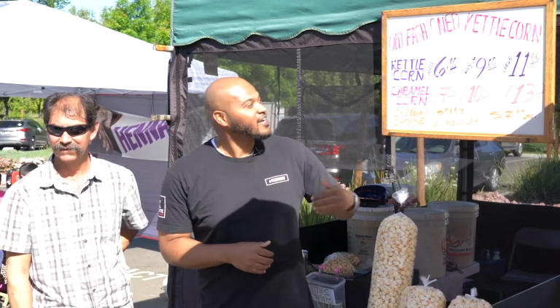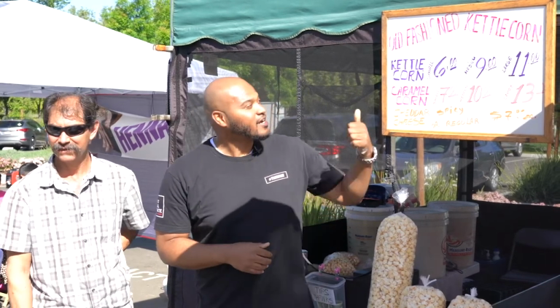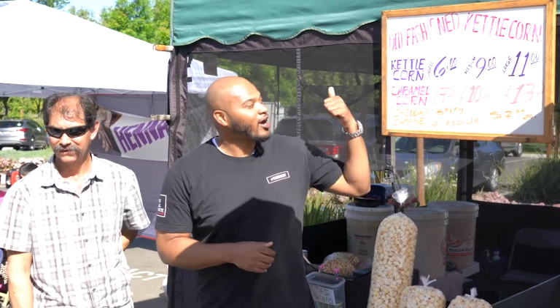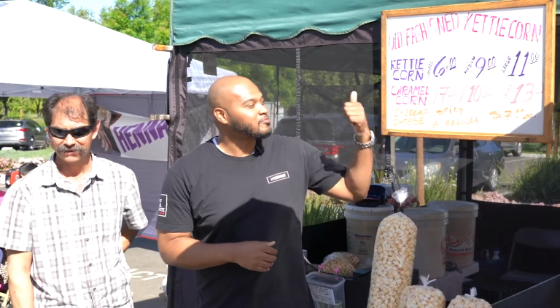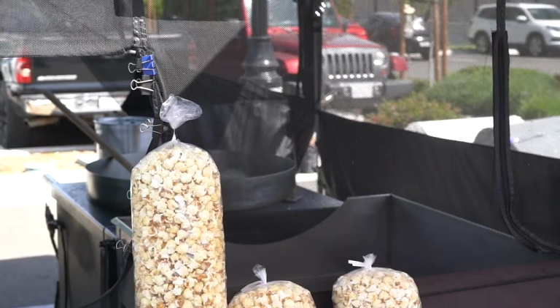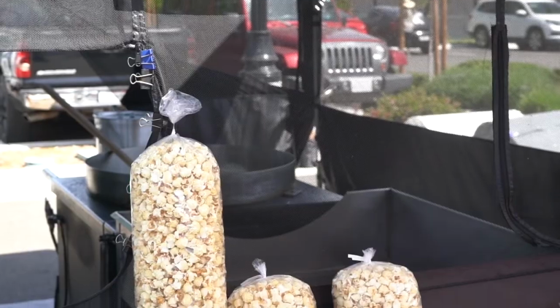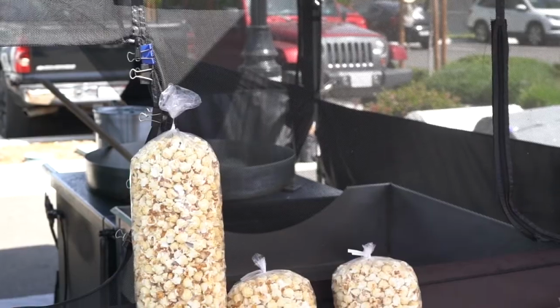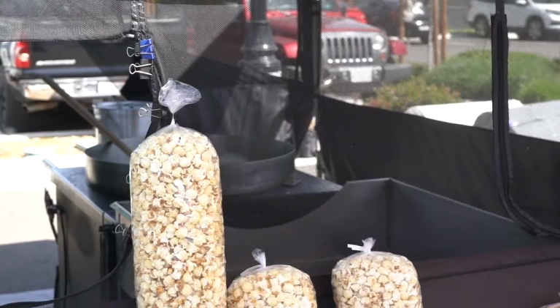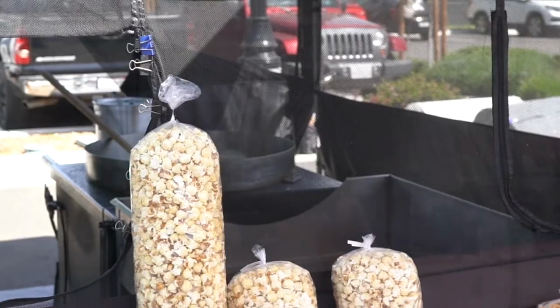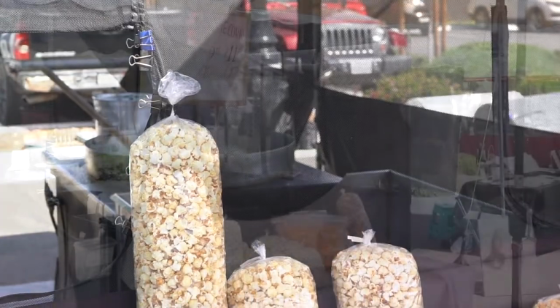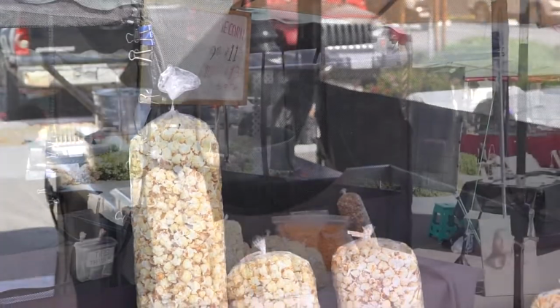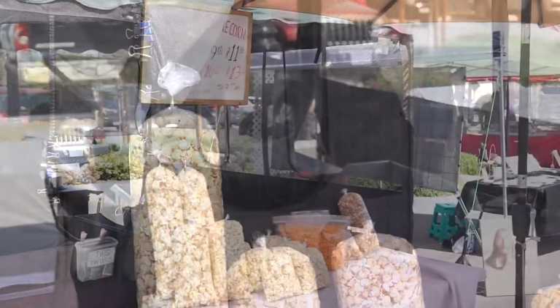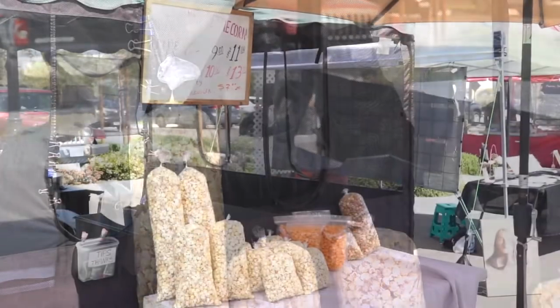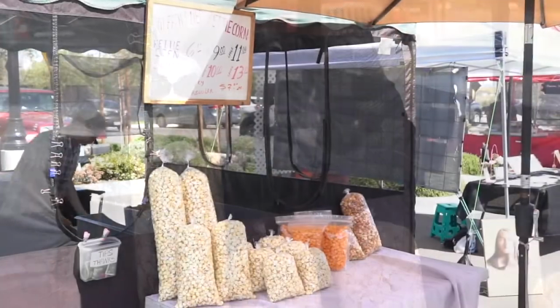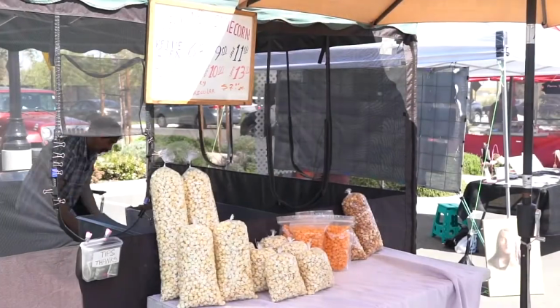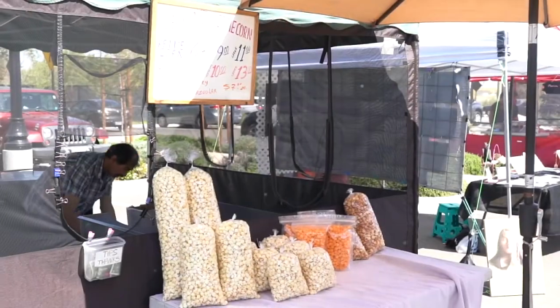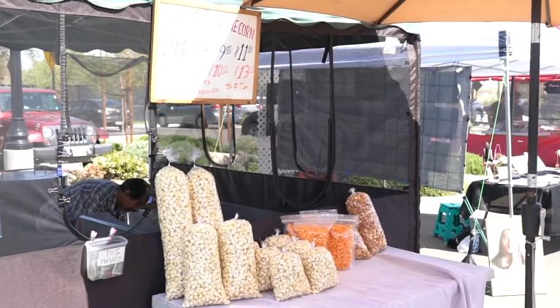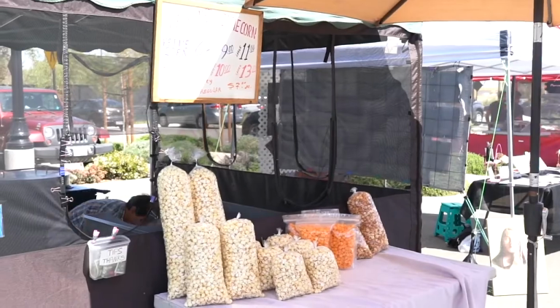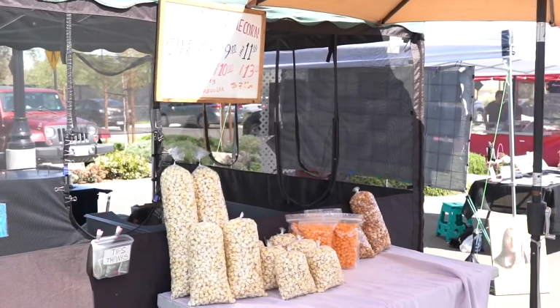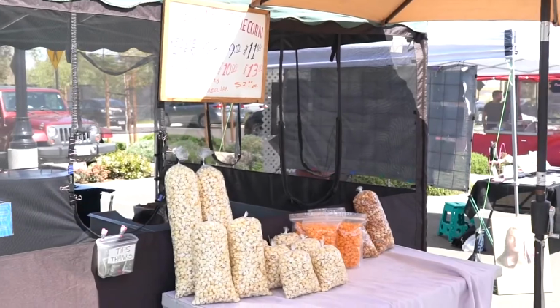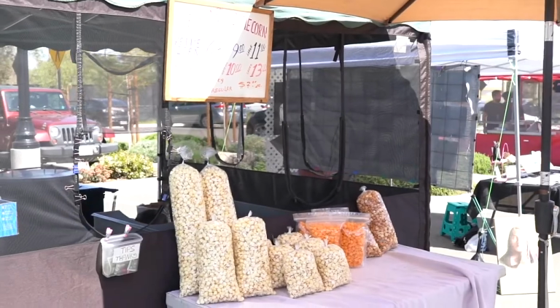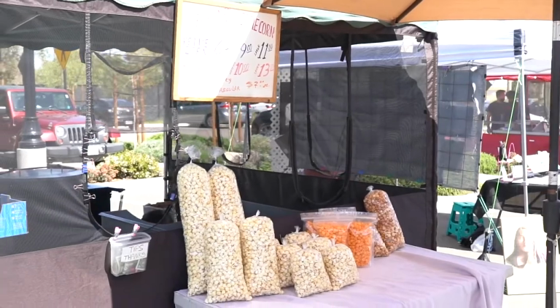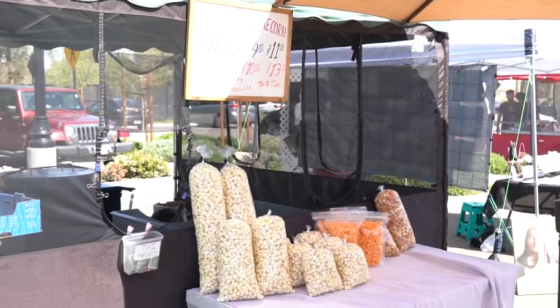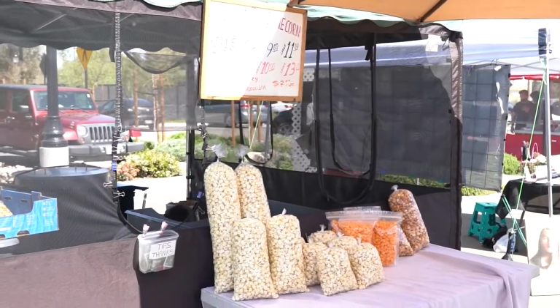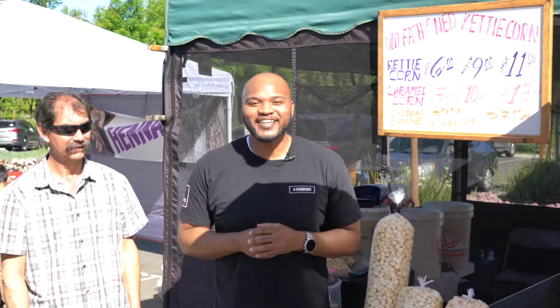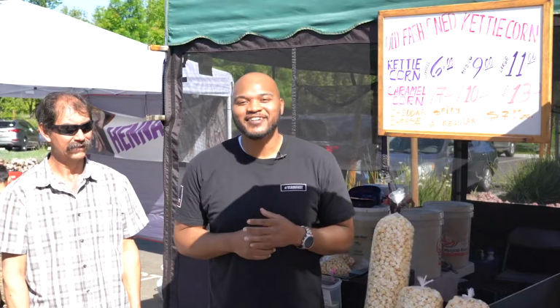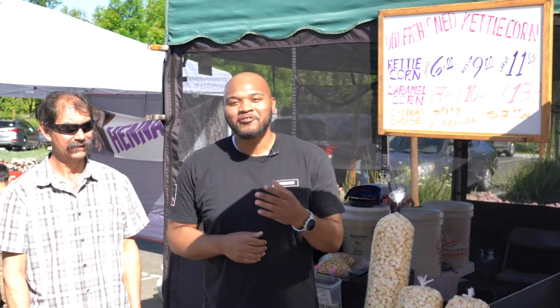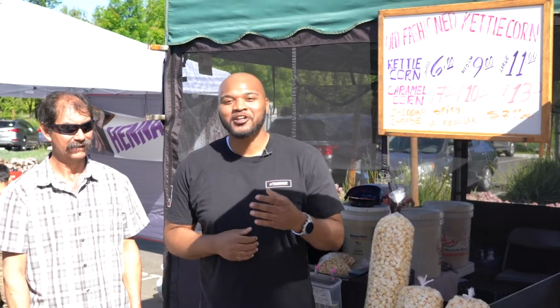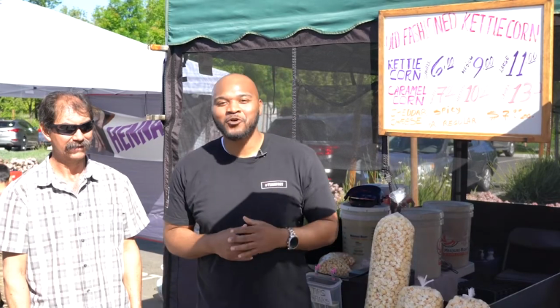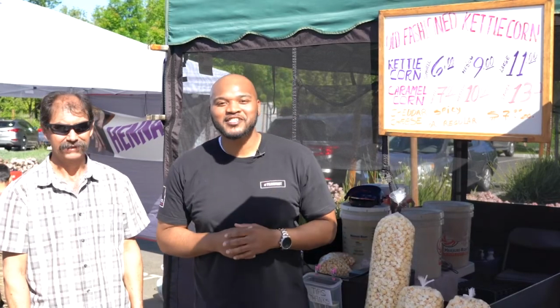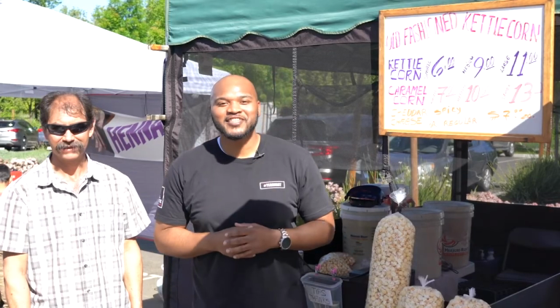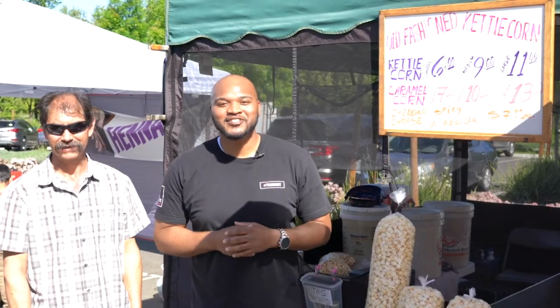Come grab some kettle corn, caramel kettle corn, cheddar cheese. We got everything you need. We look forward to seeing you soon.